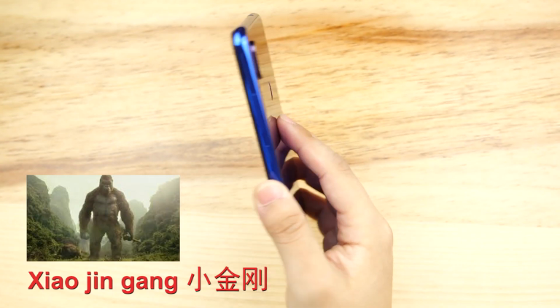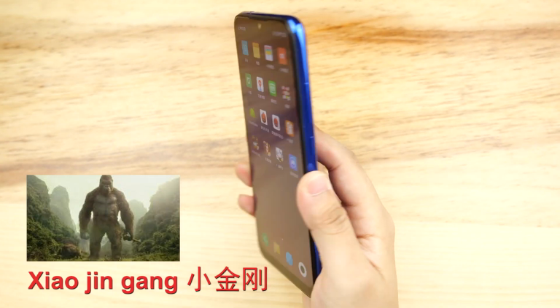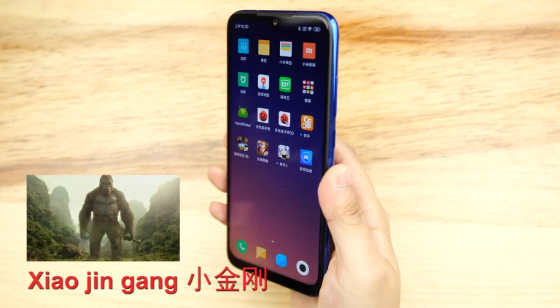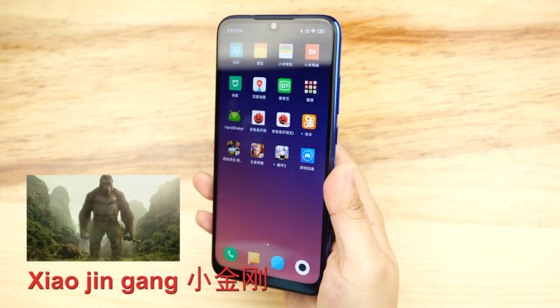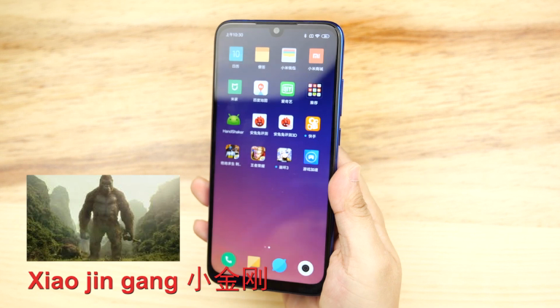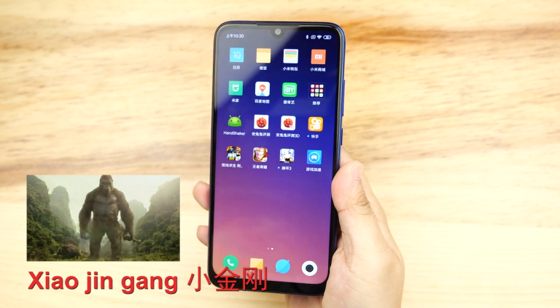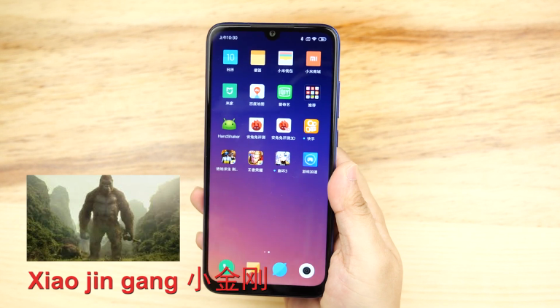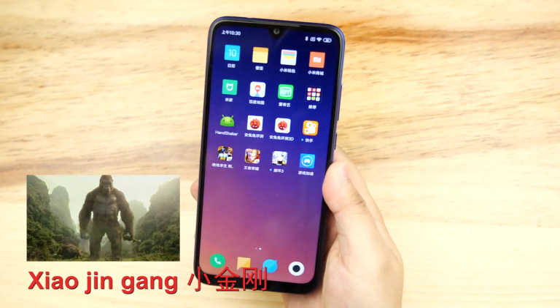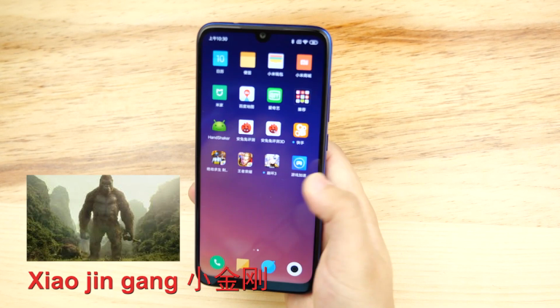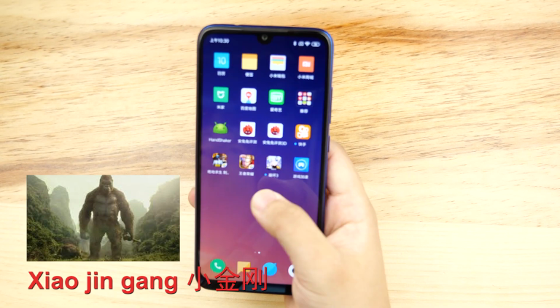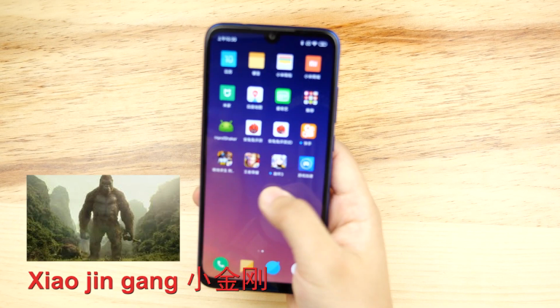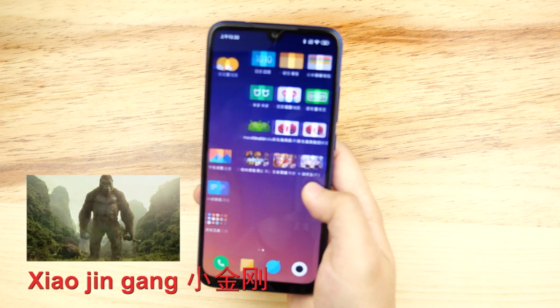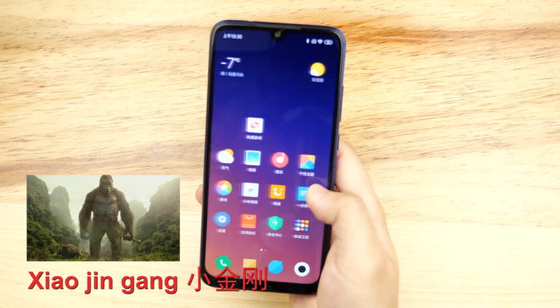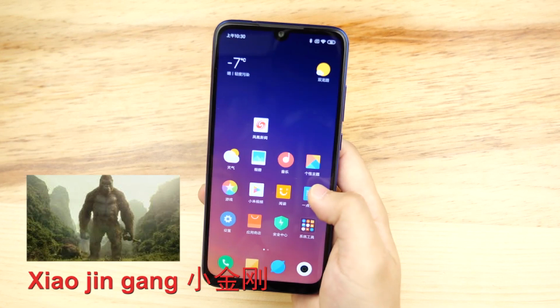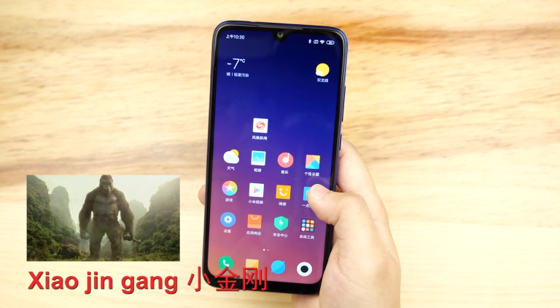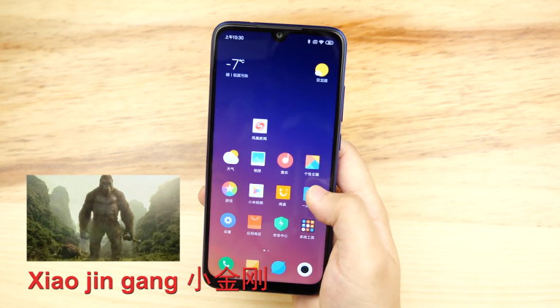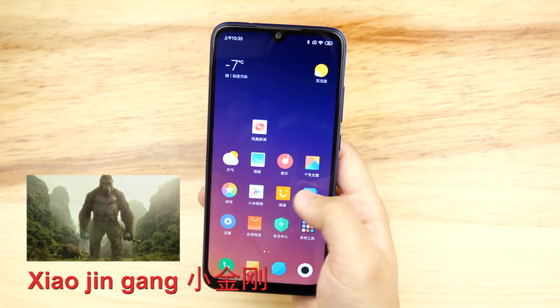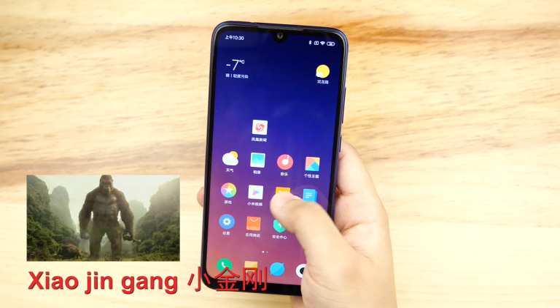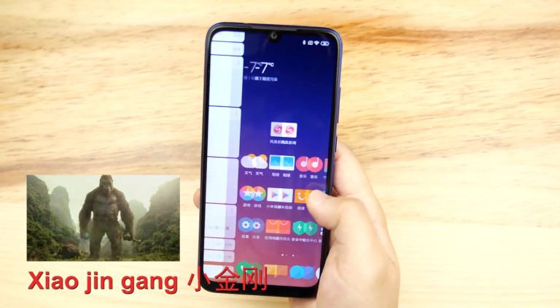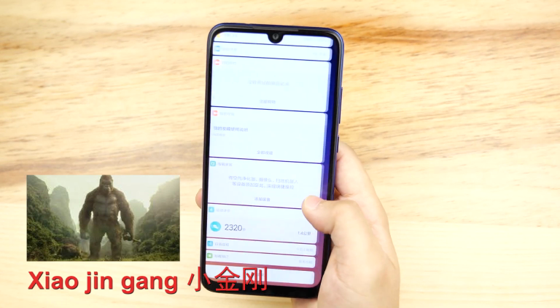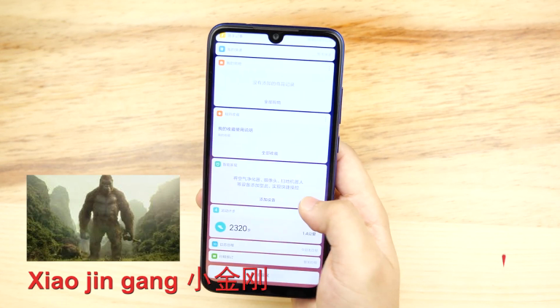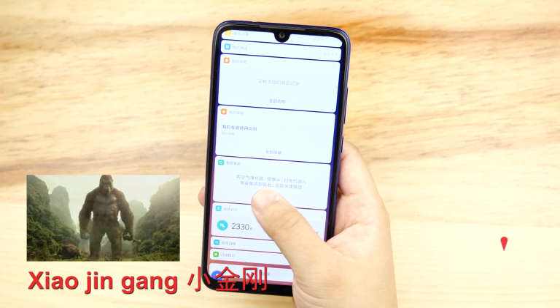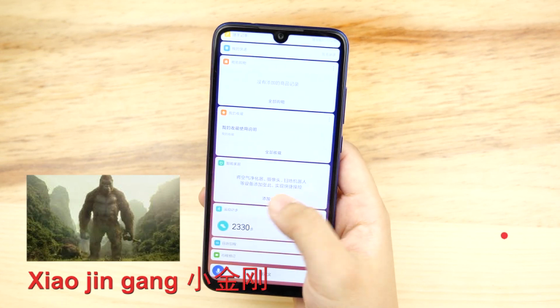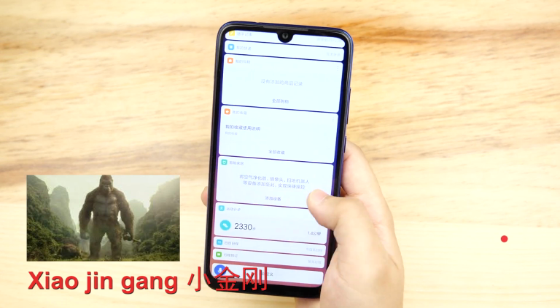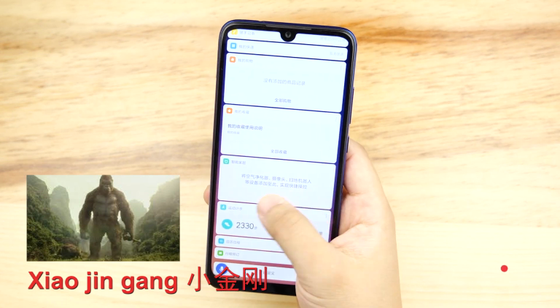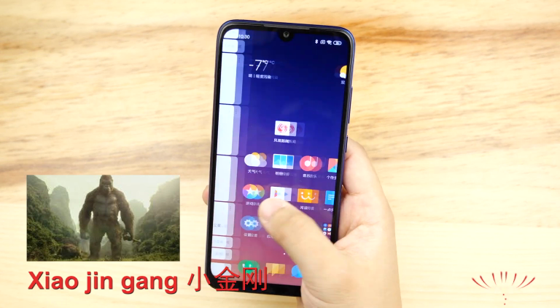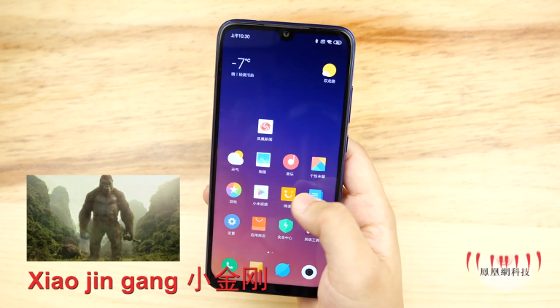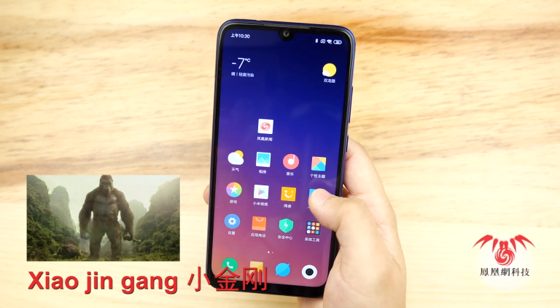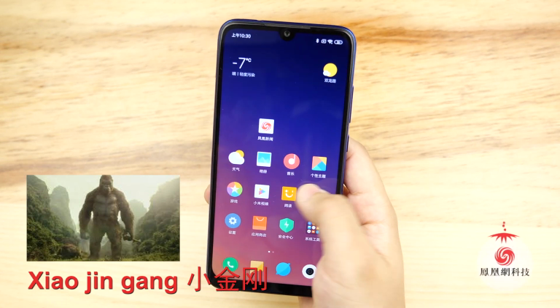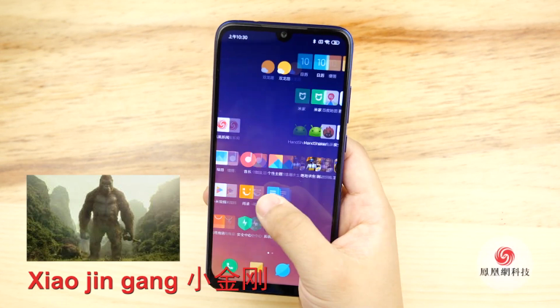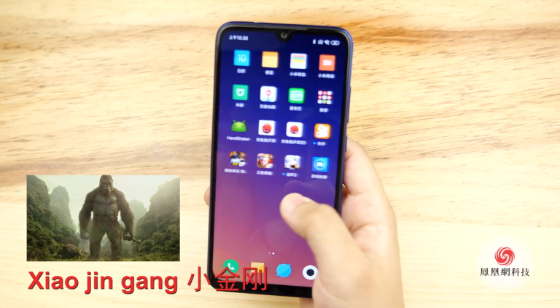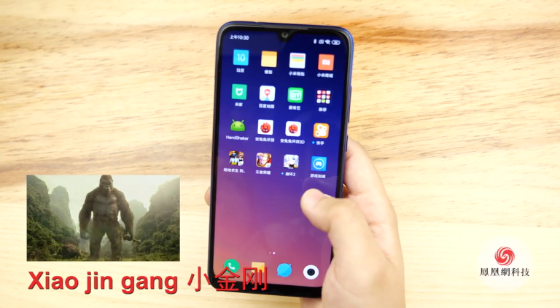The in-house name for the Note 7 at Xiaomi is 'Xiao Jinggan', which means it's very durable.